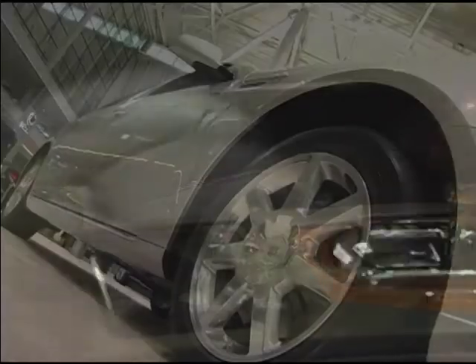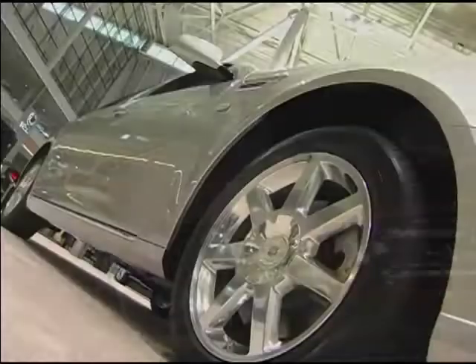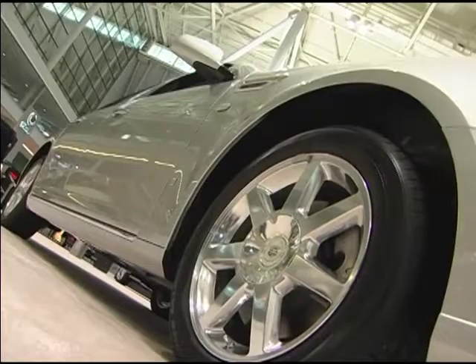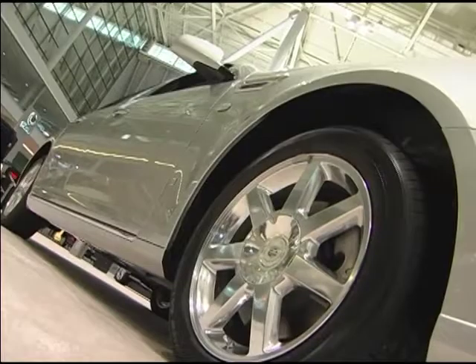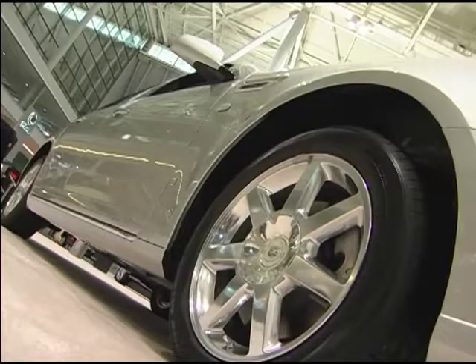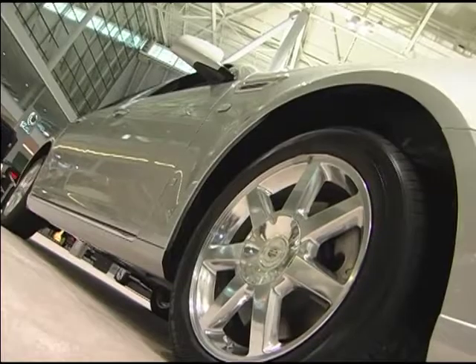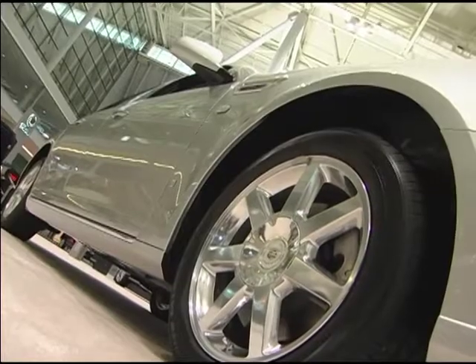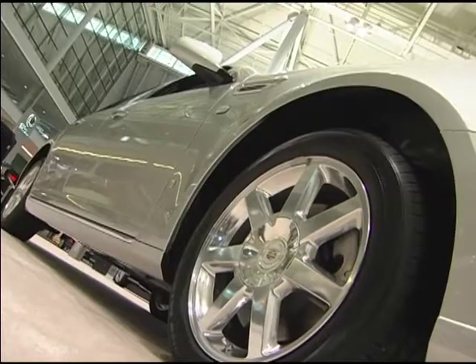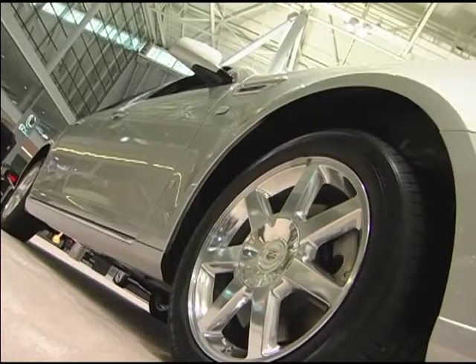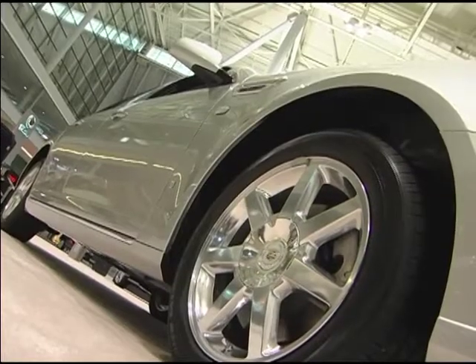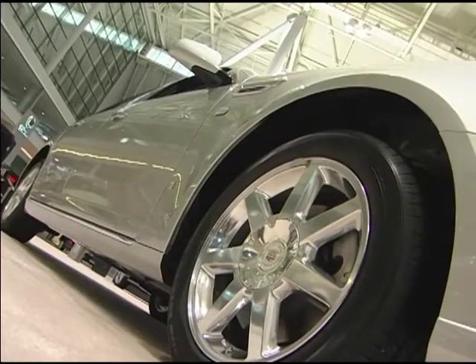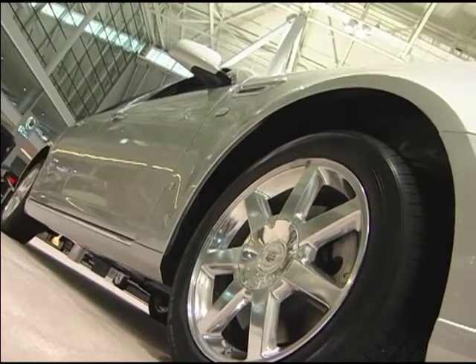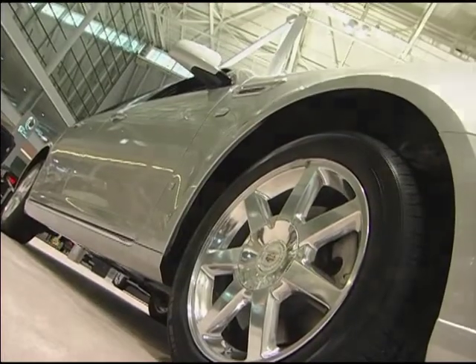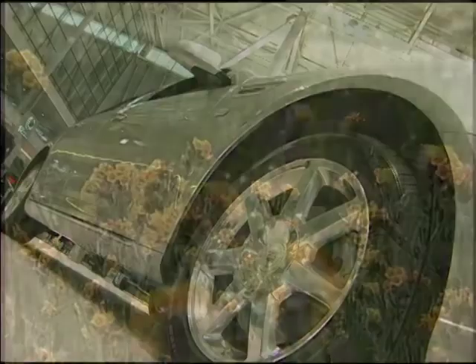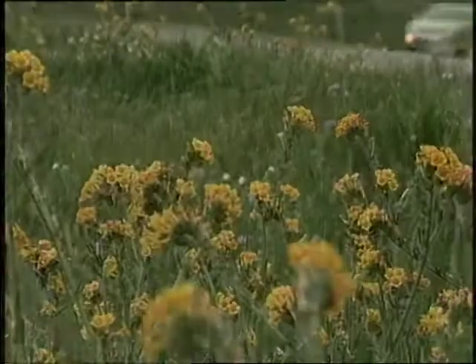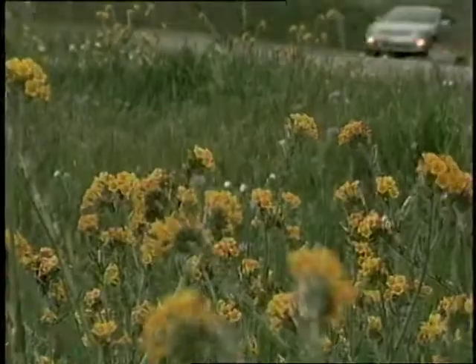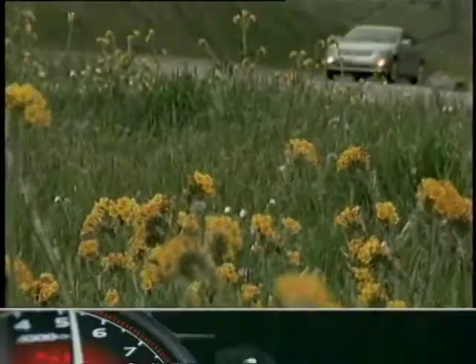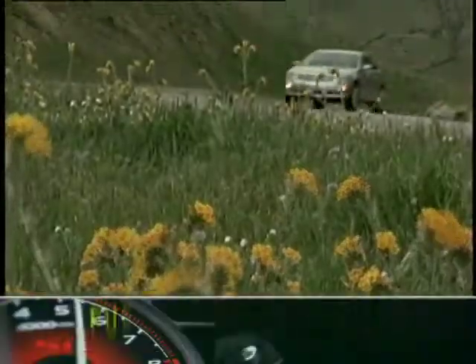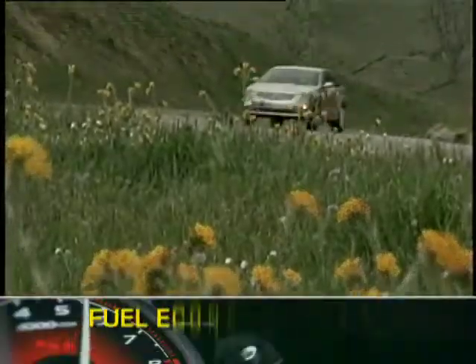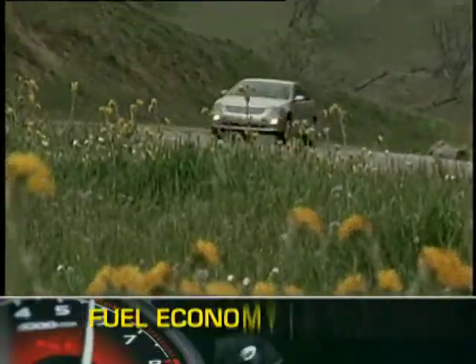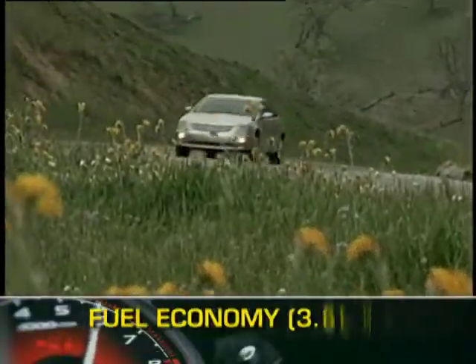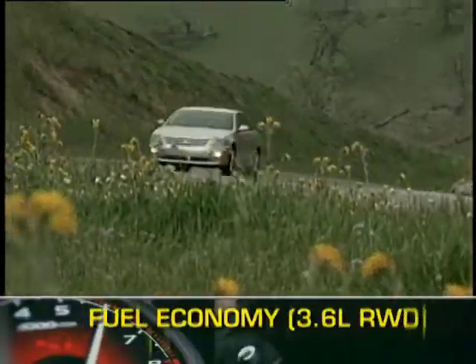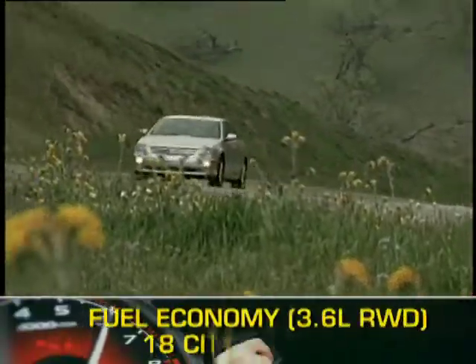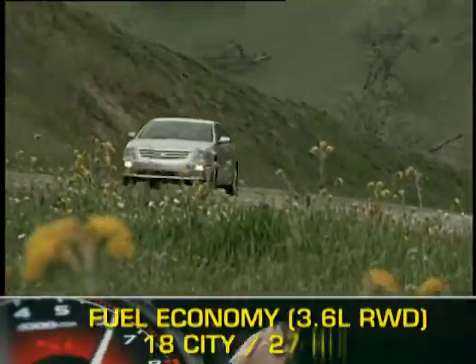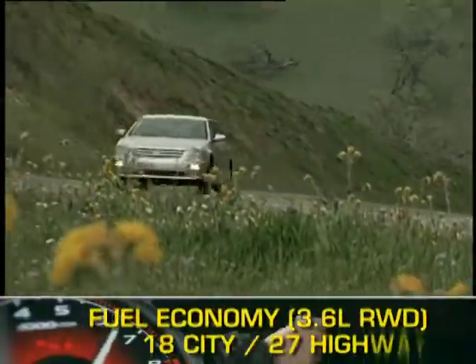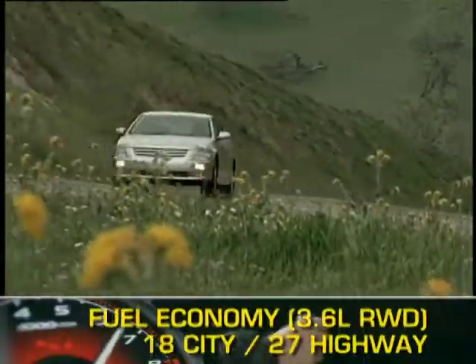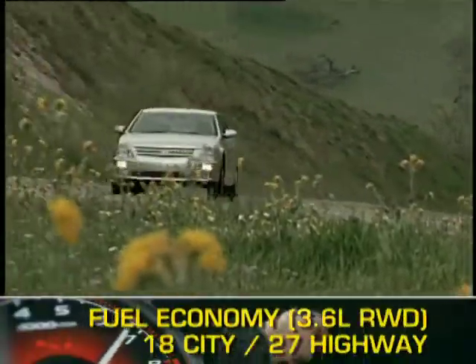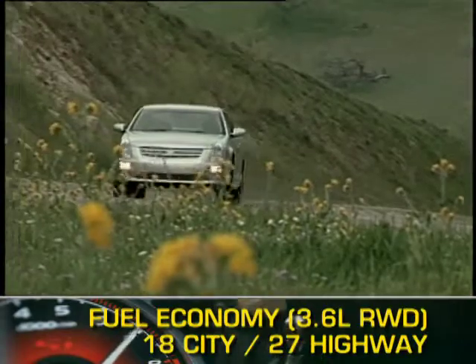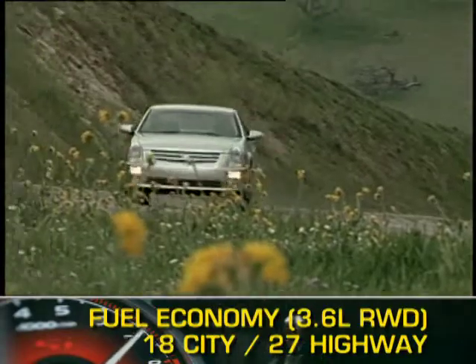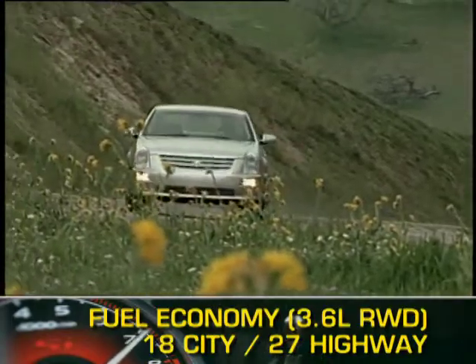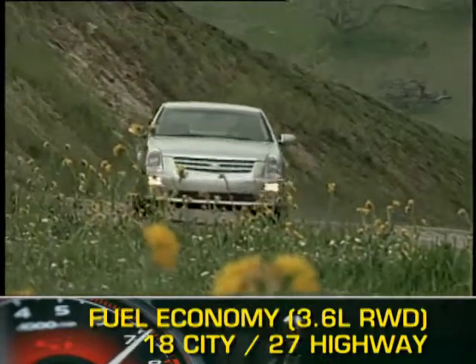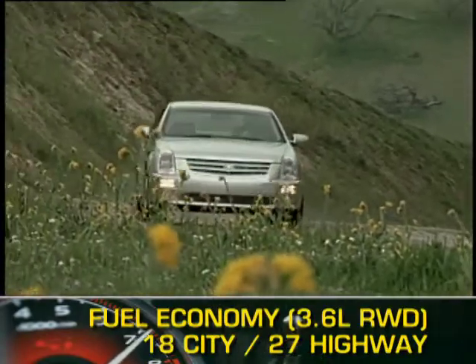A six-speed automatic transmission sends power to the rear wheels or available all-wheel drive. Here are the highest and lowest EPA estimates for fuel economy.